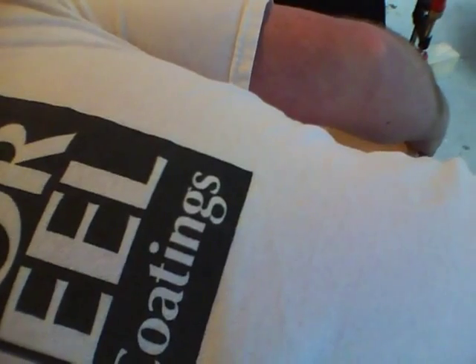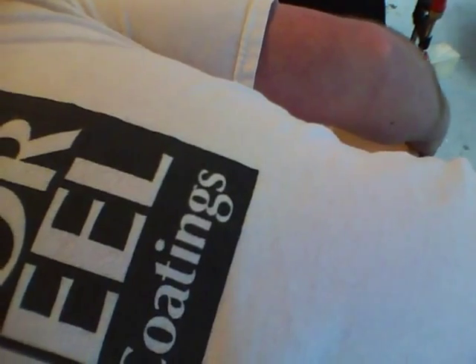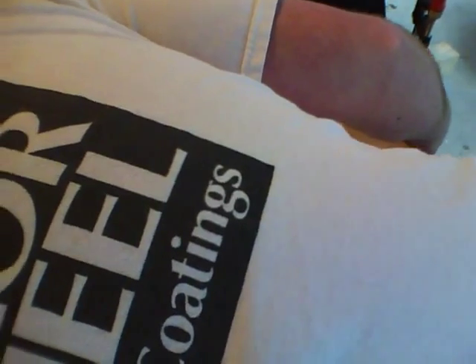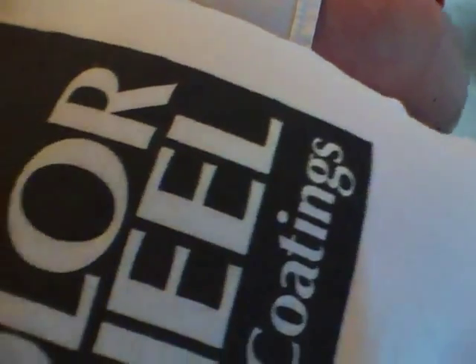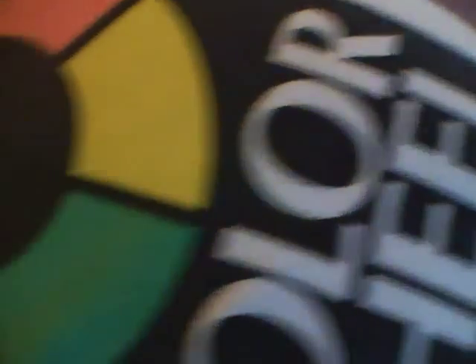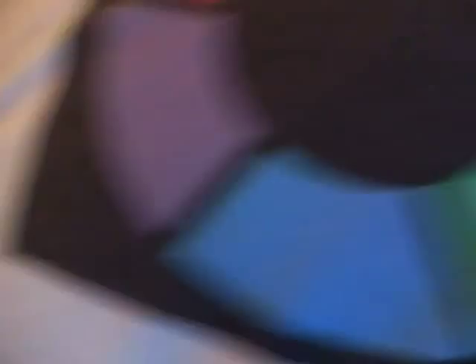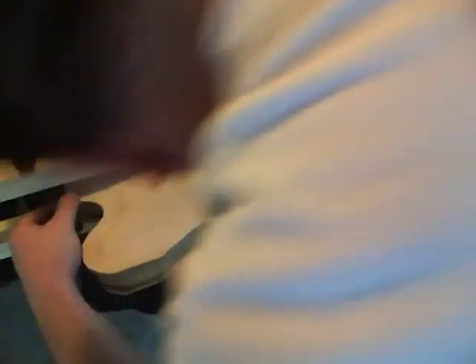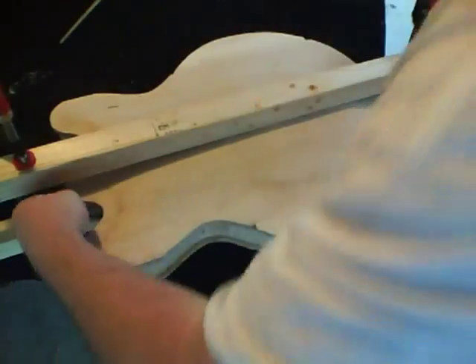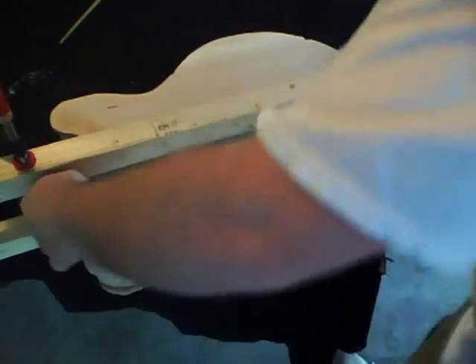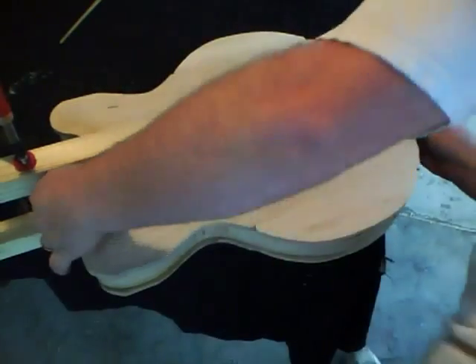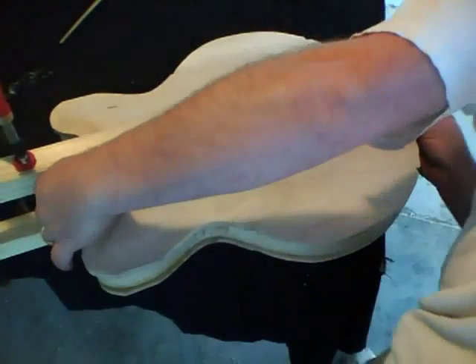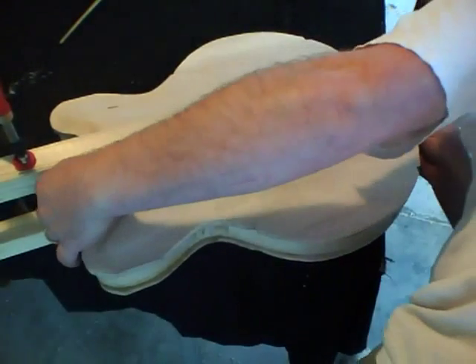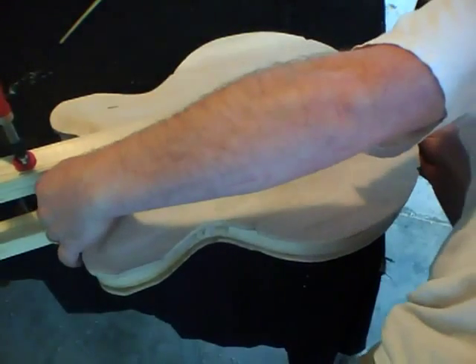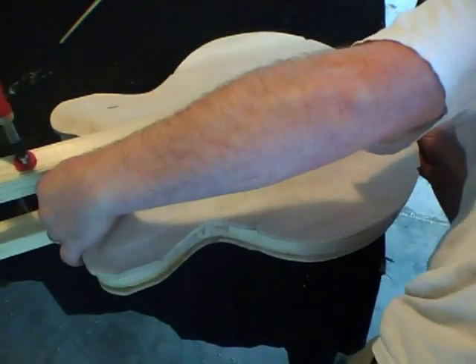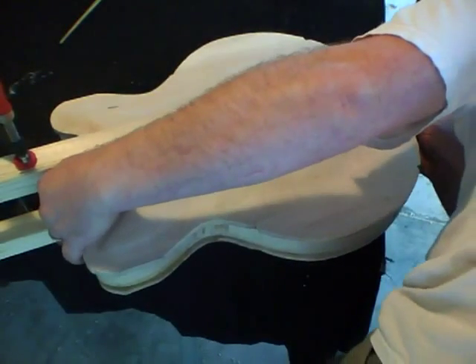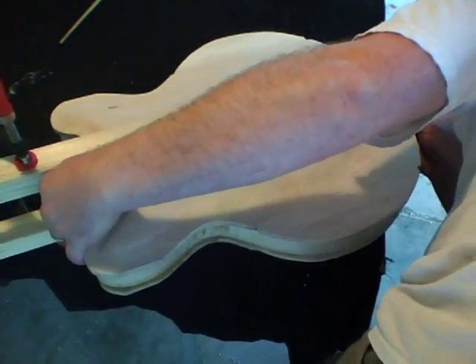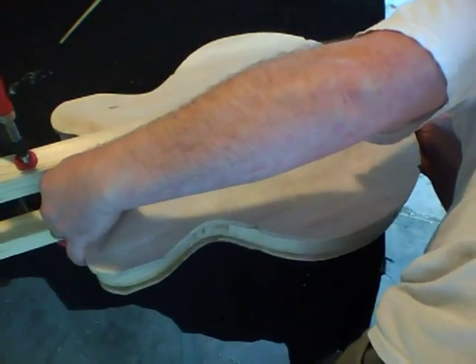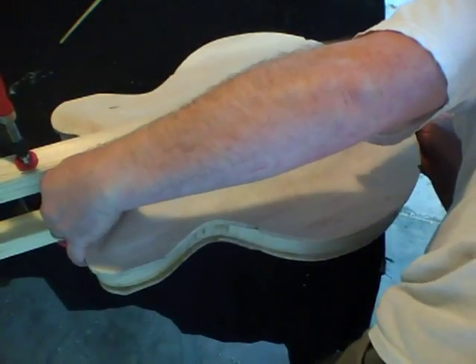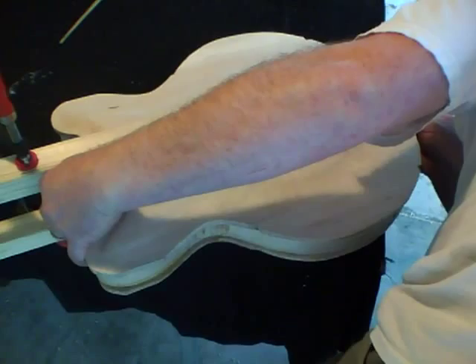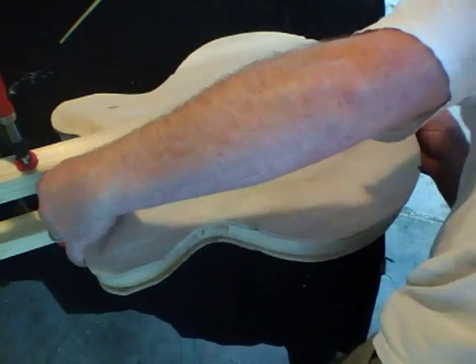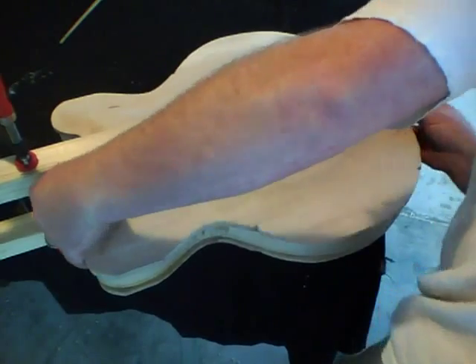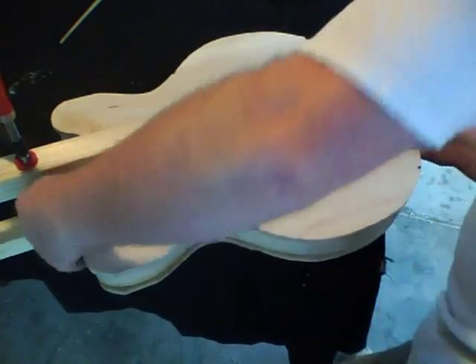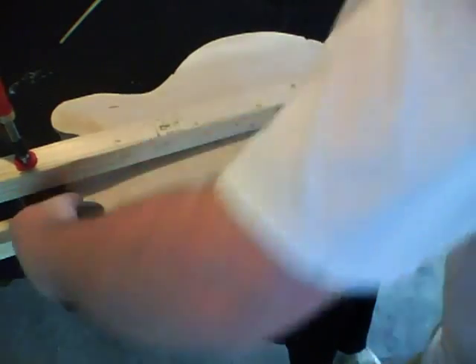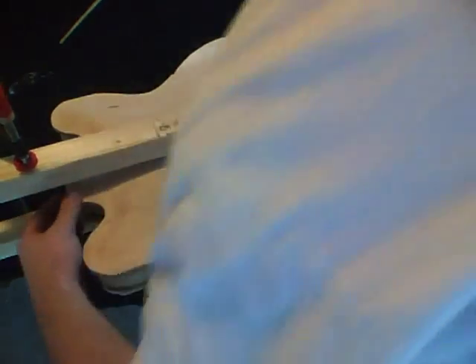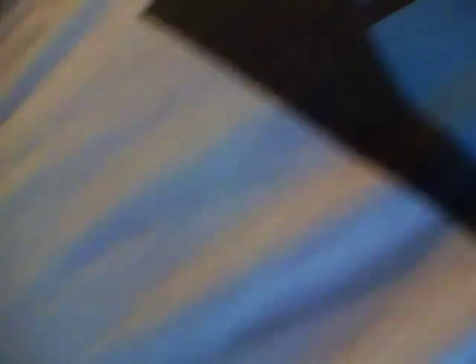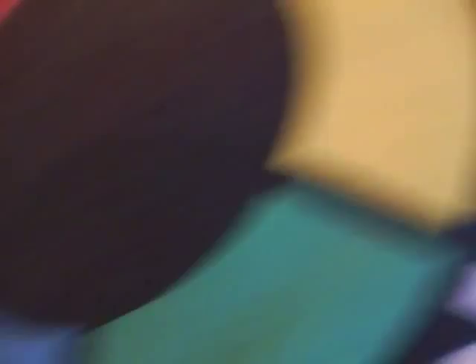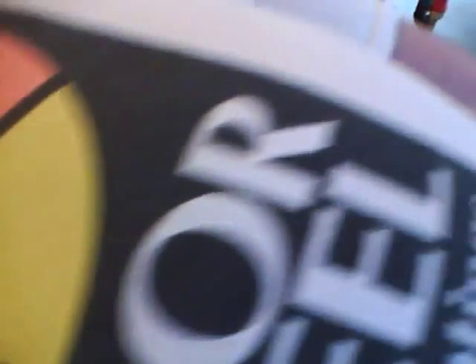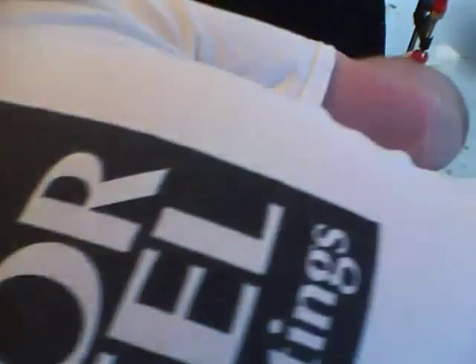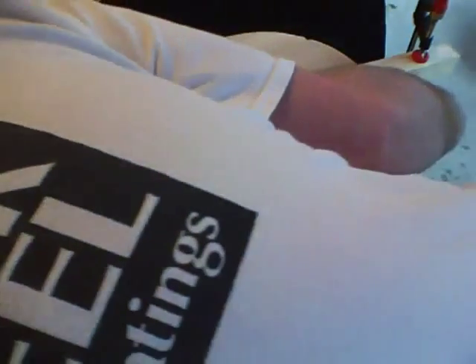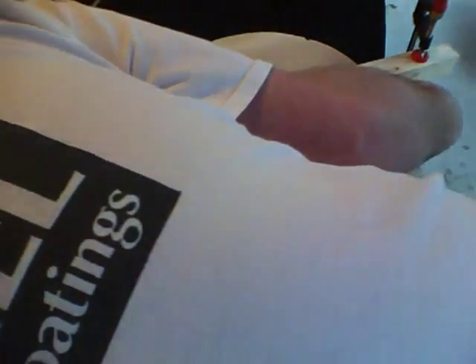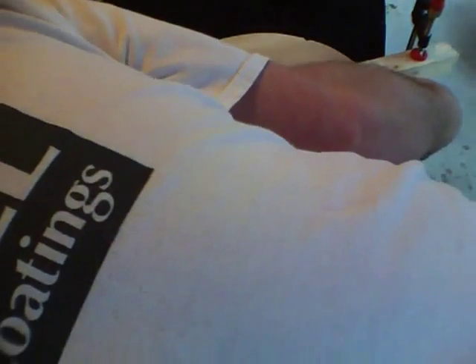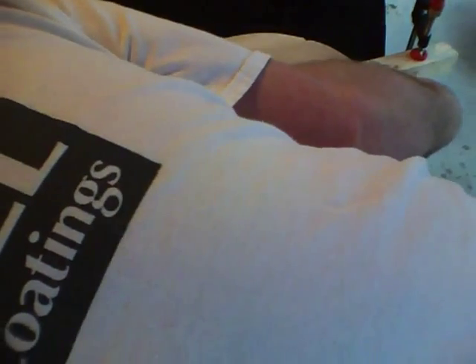Remember it can be kind of slippery, so just make sure everything's lined up and stays lined up while you're putting the pressure on the clamps.